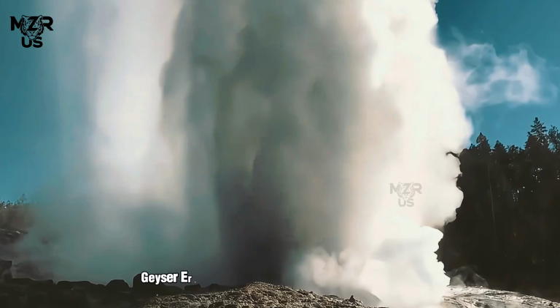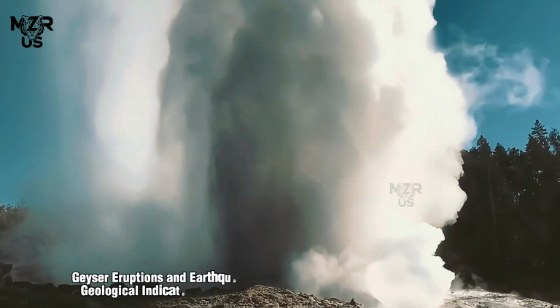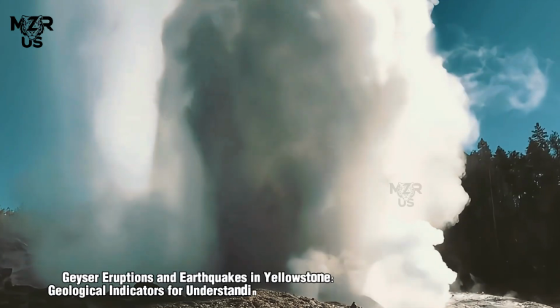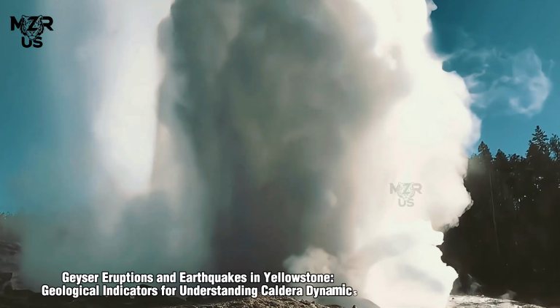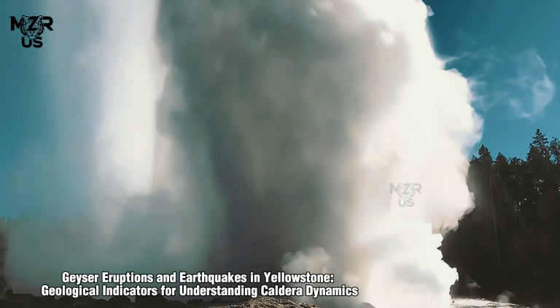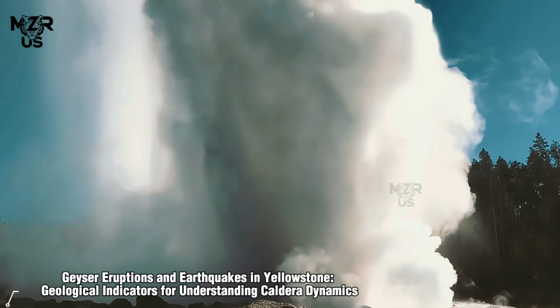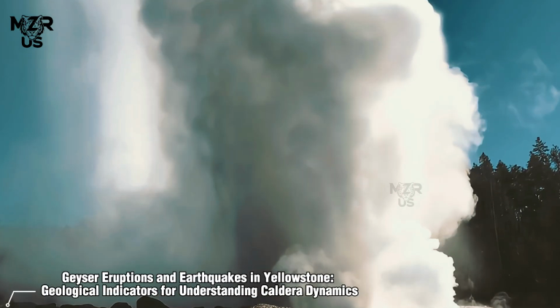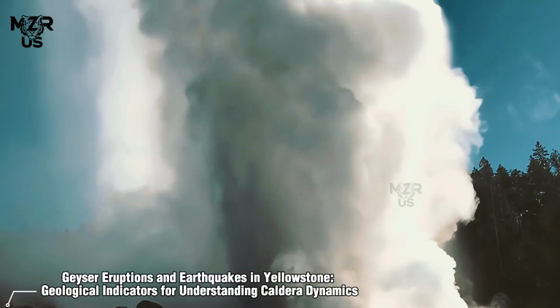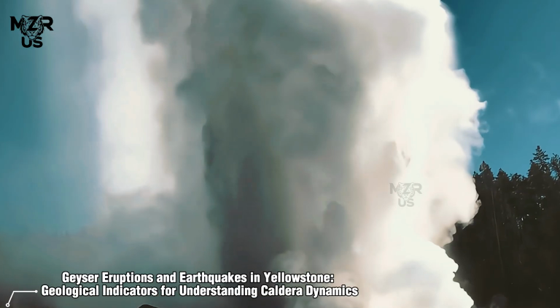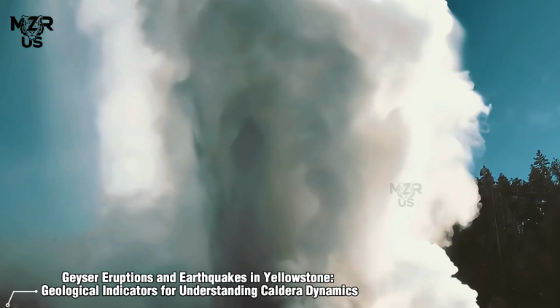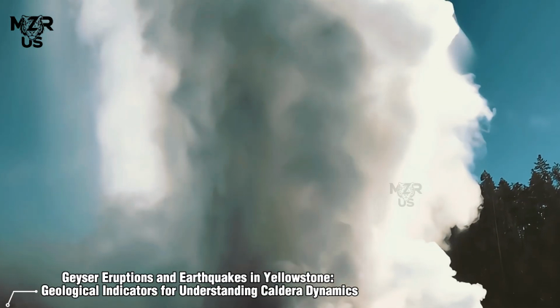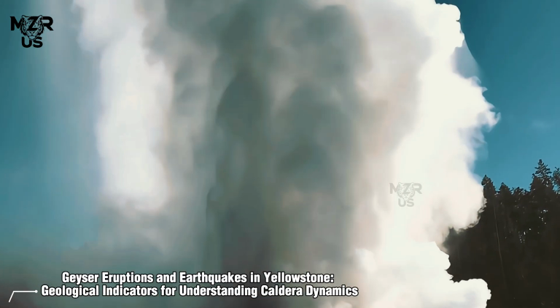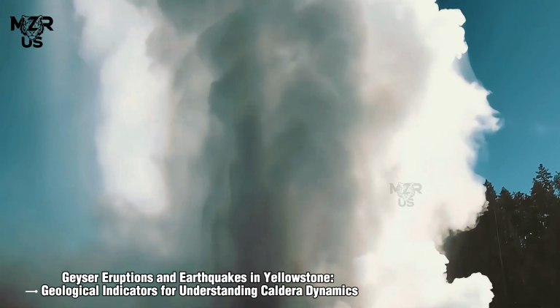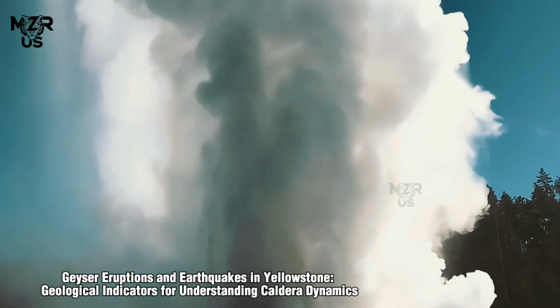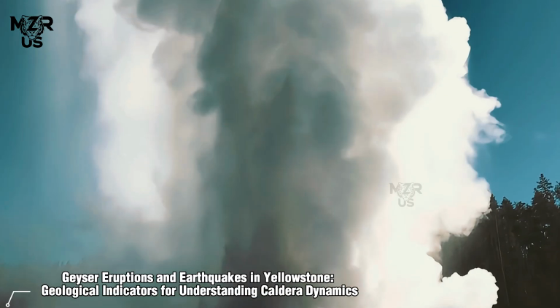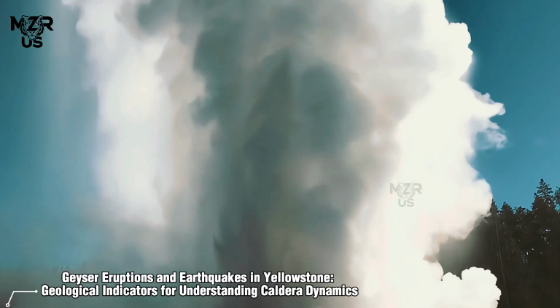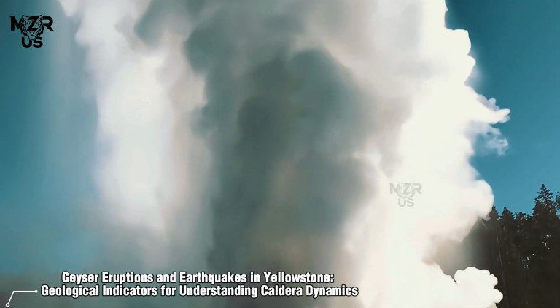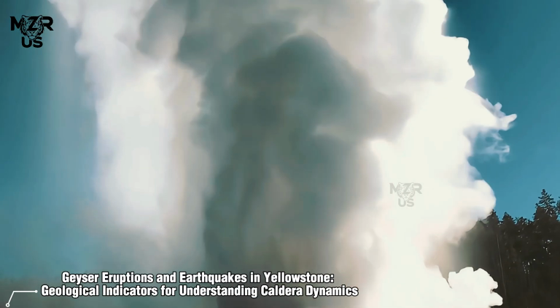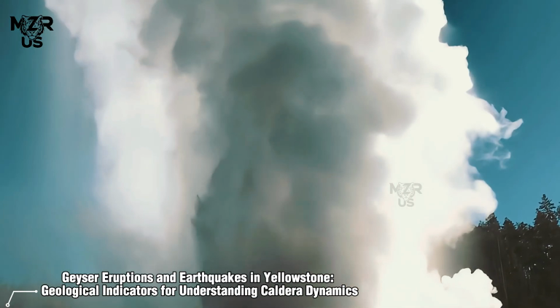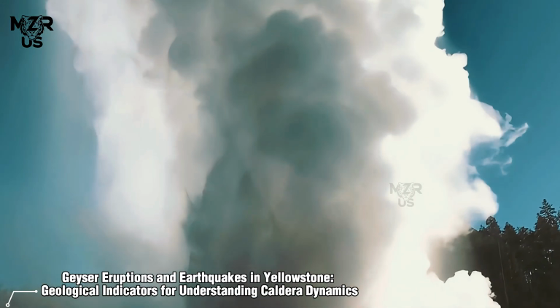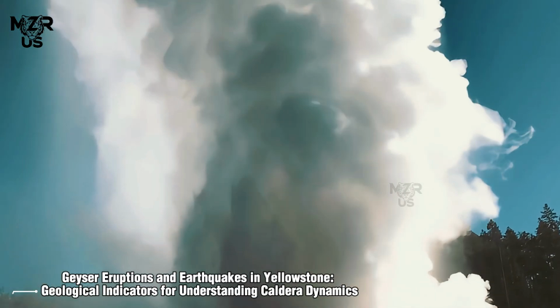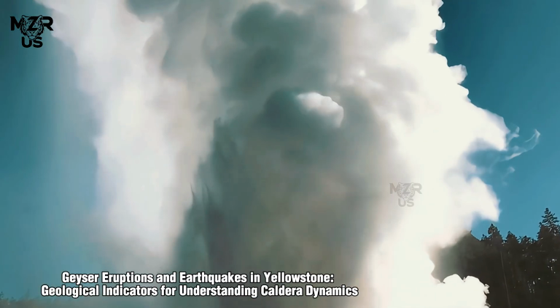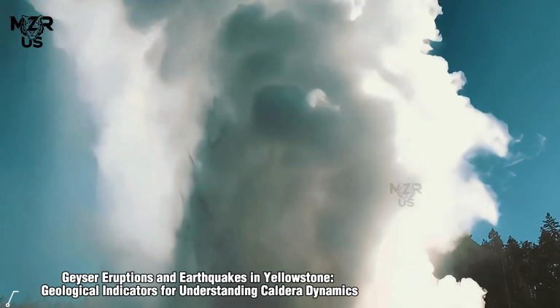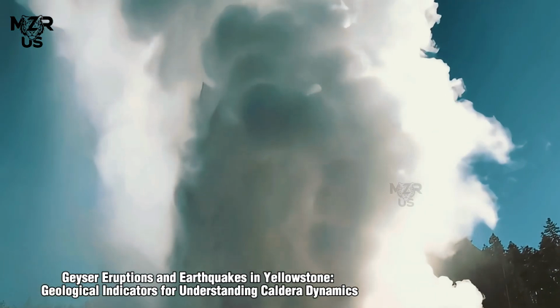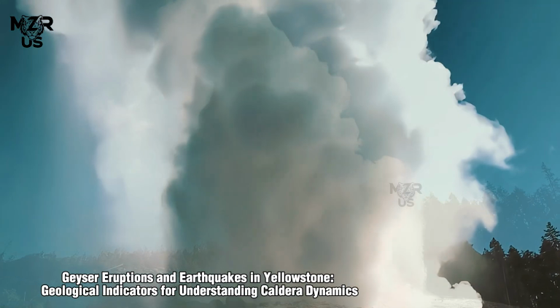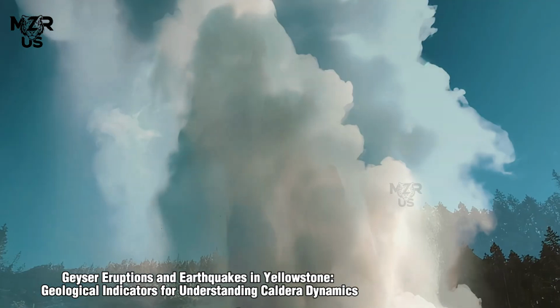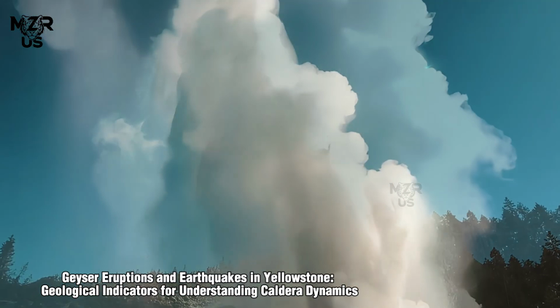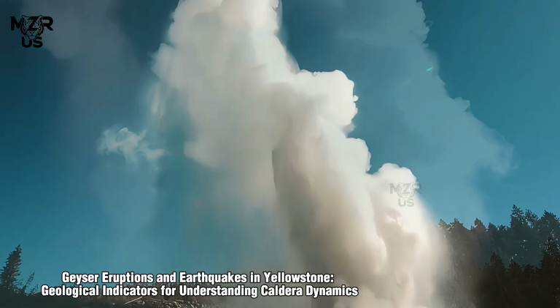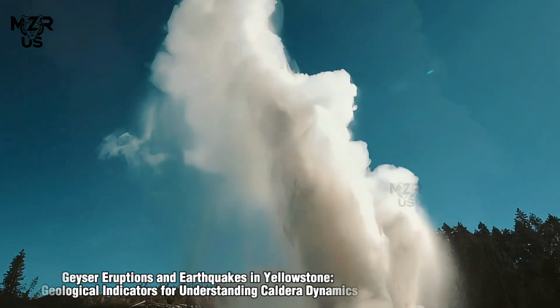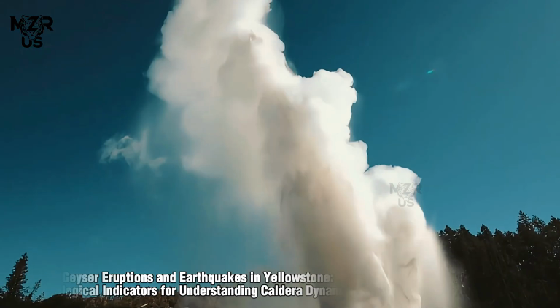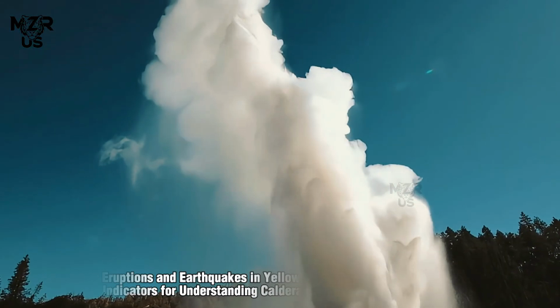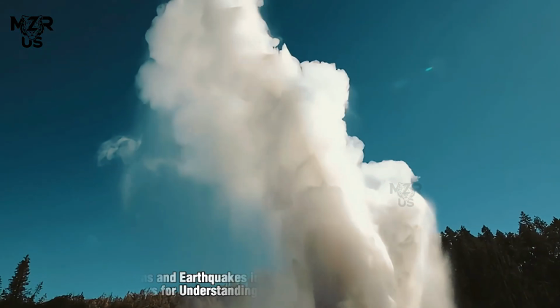Geyser eruptions and earthquakes in Yellowstone — geological indicators for understanding caldera dynamics.